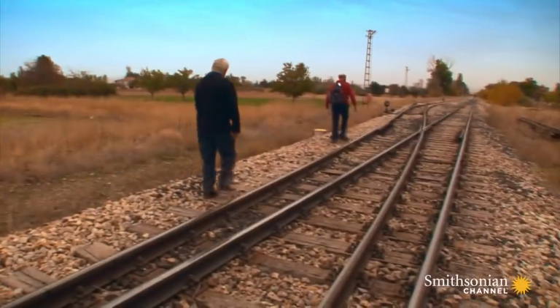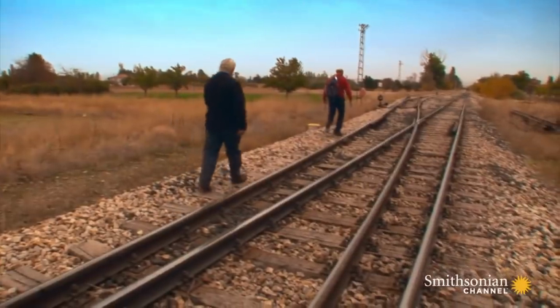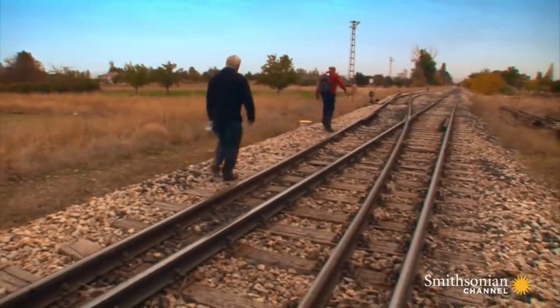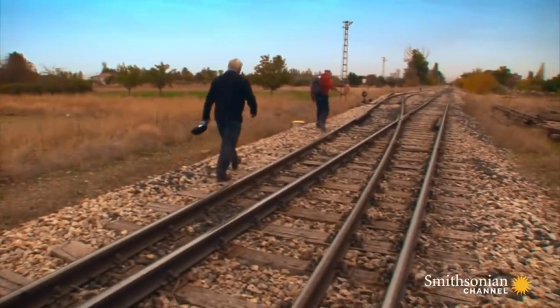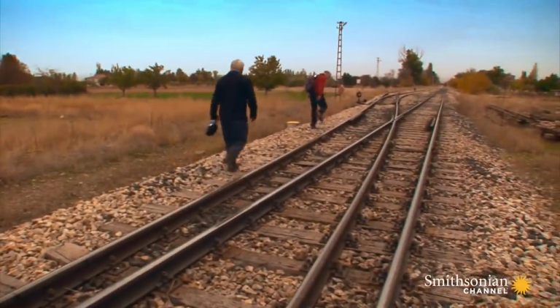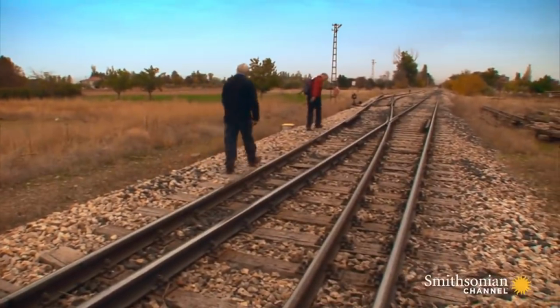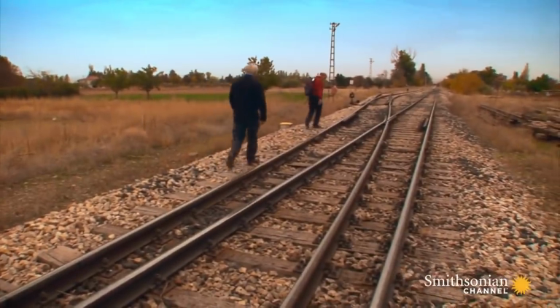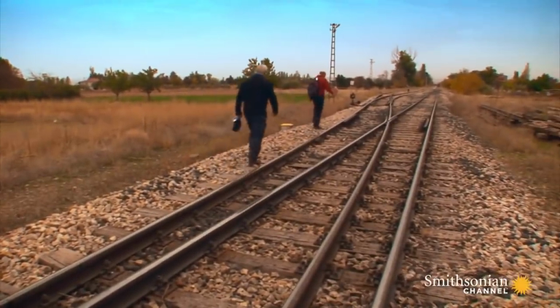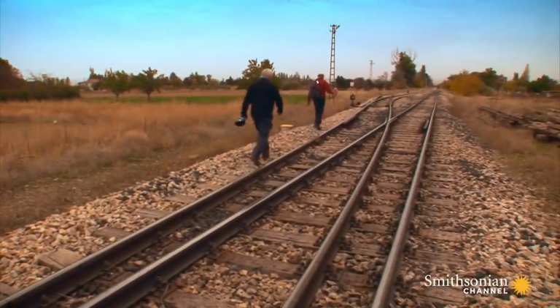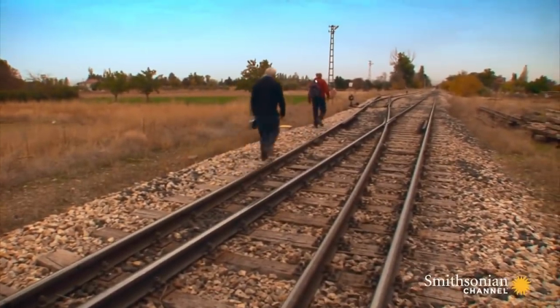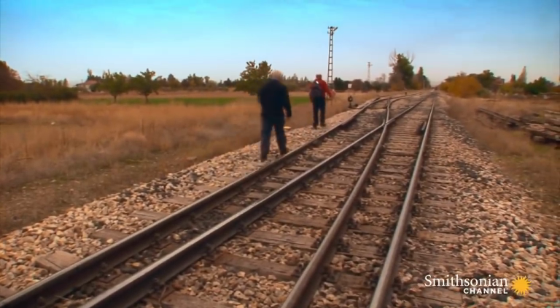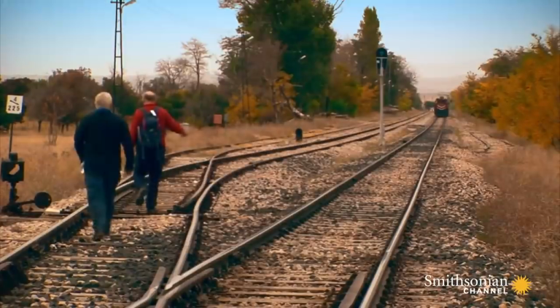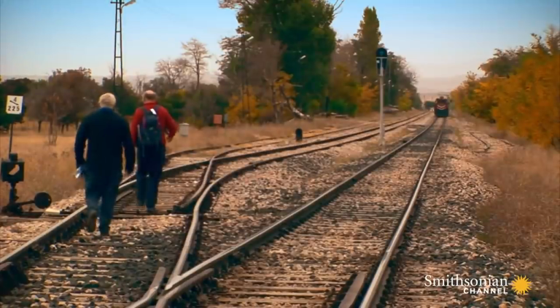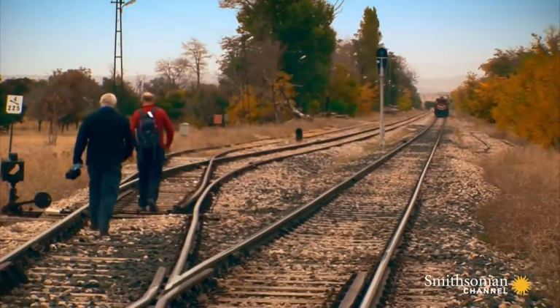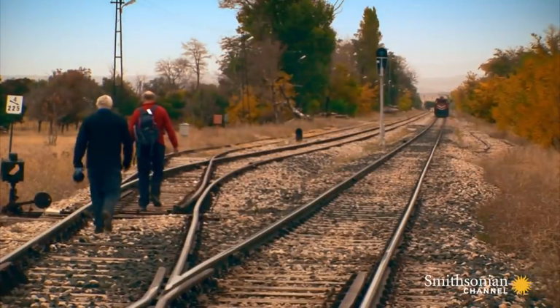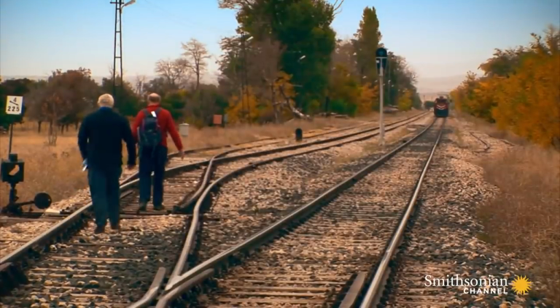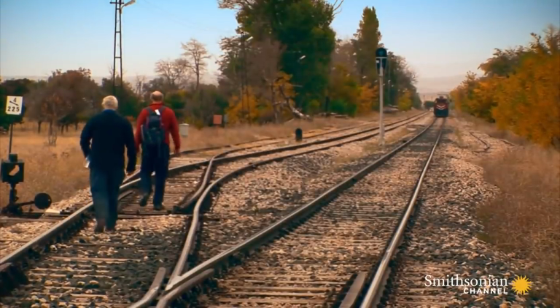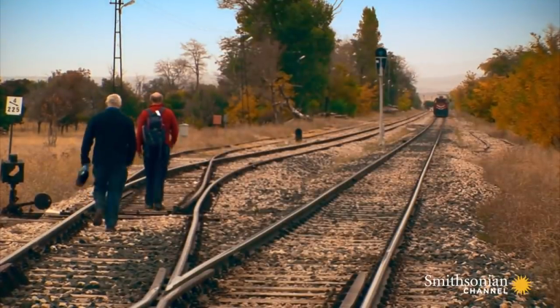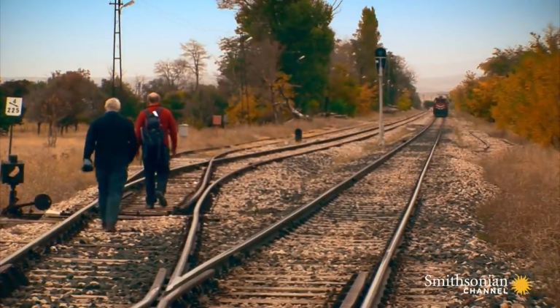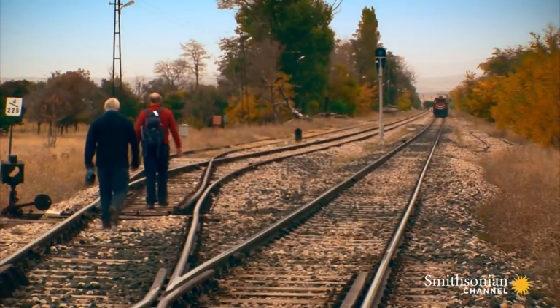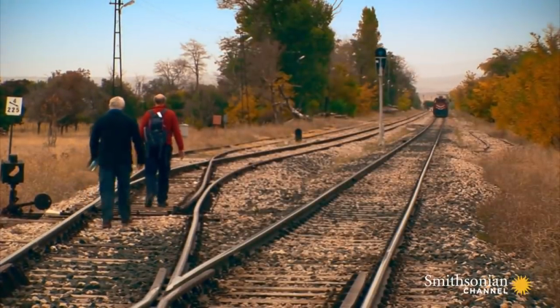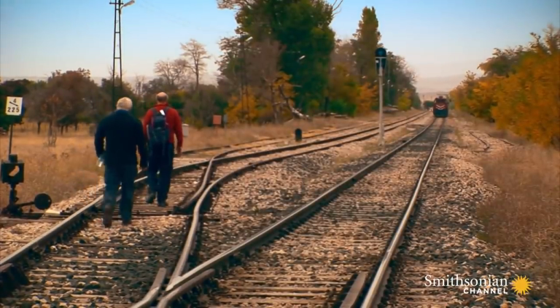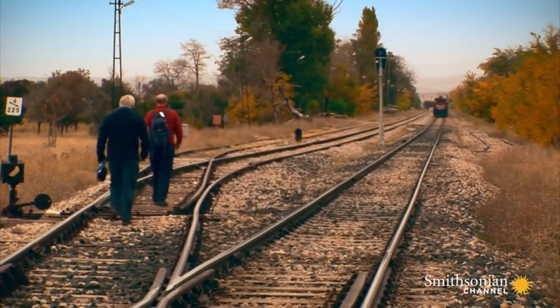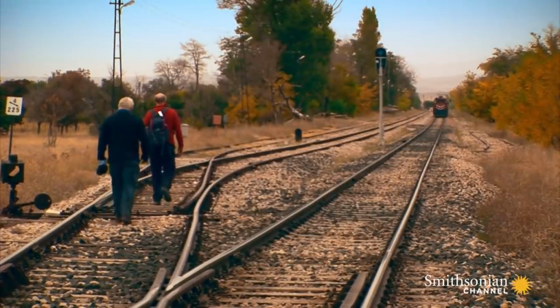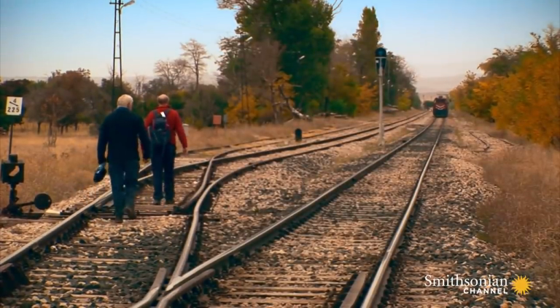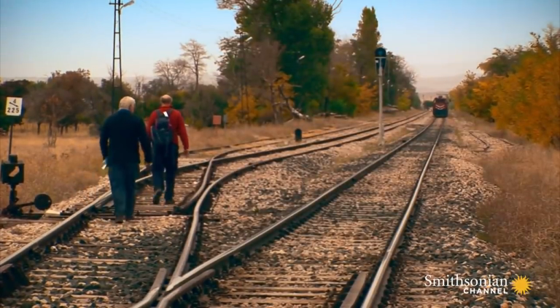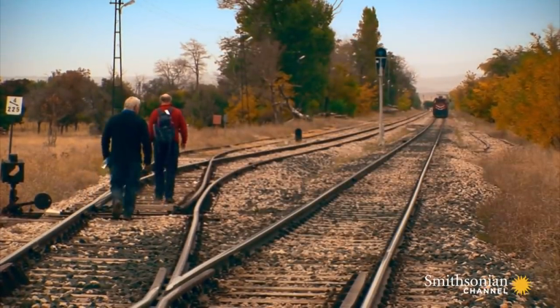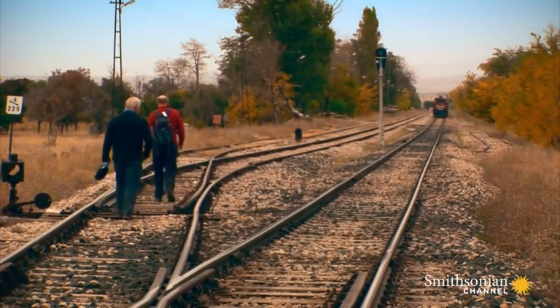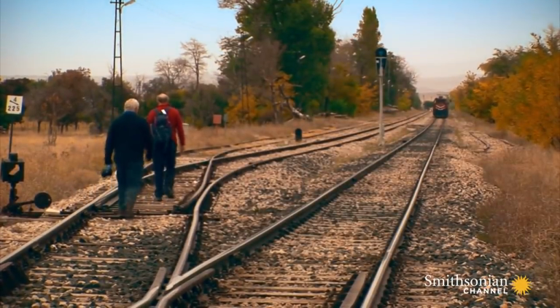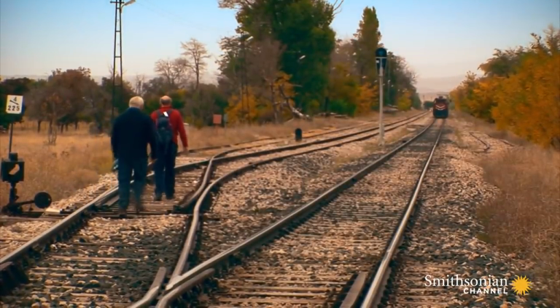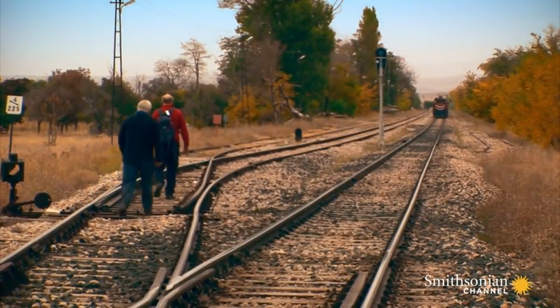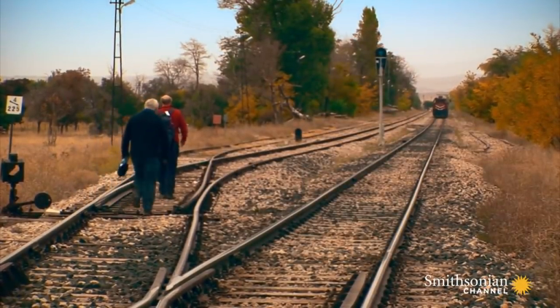The trouble is, it could easily have bounced out left or right, down the embankment. If that's the case, it would be very, very difficult to find.